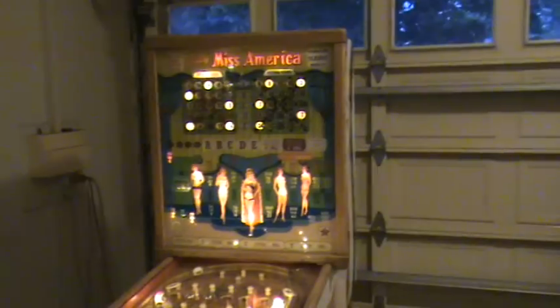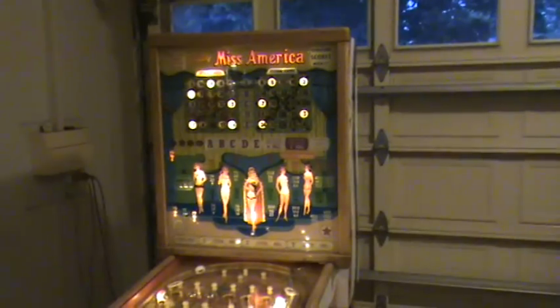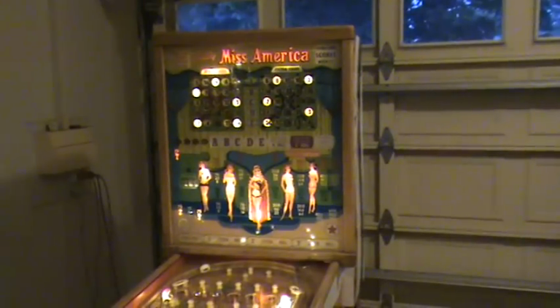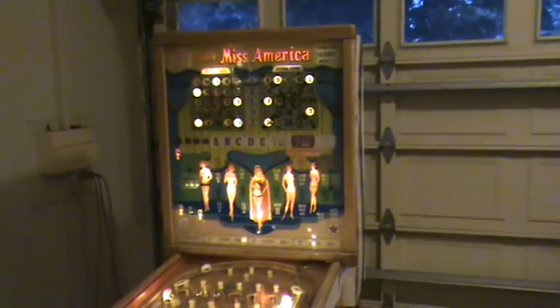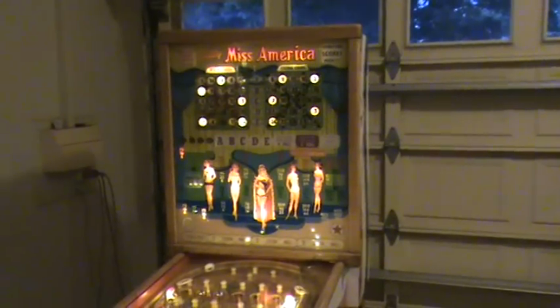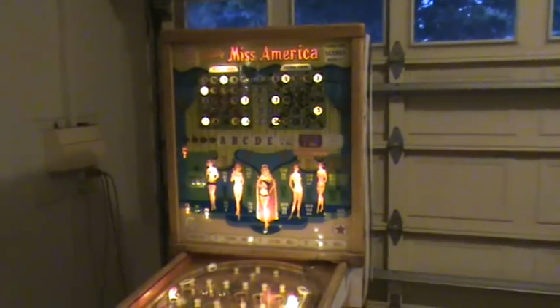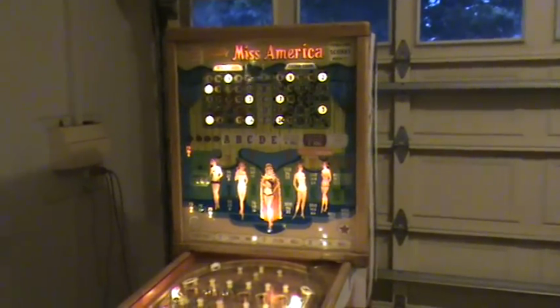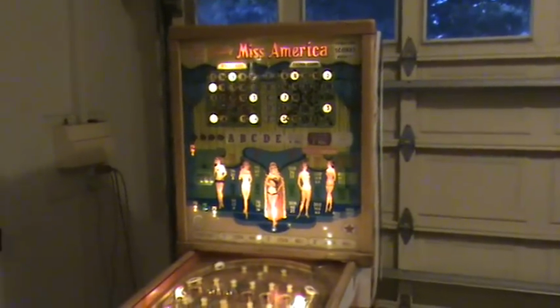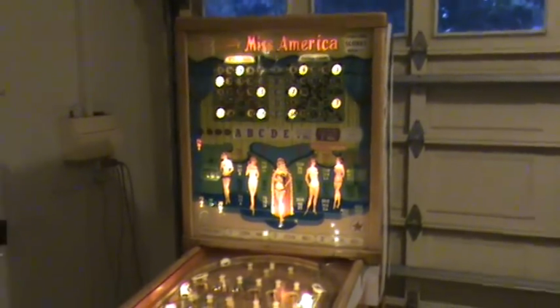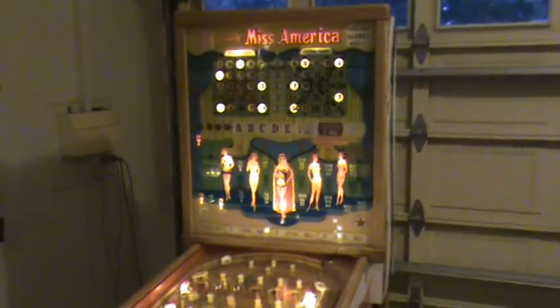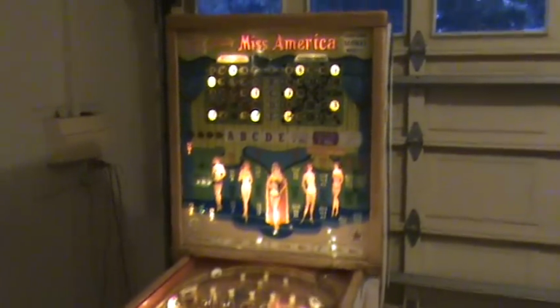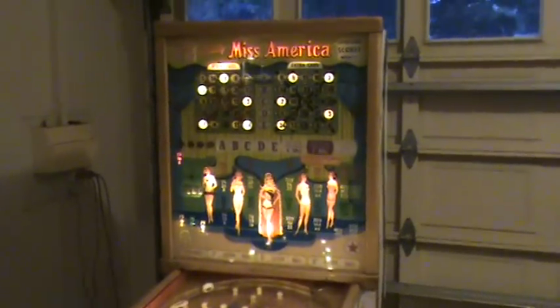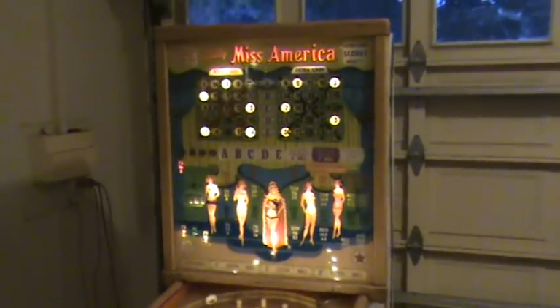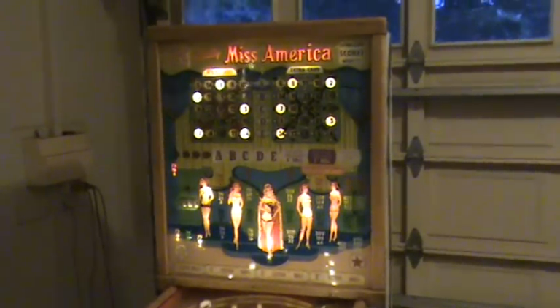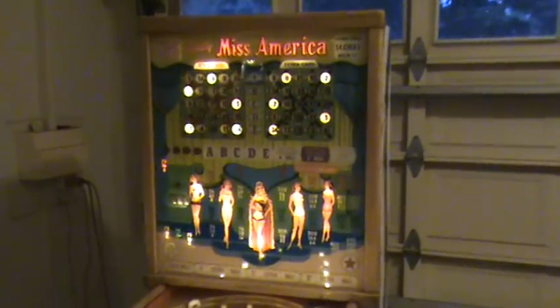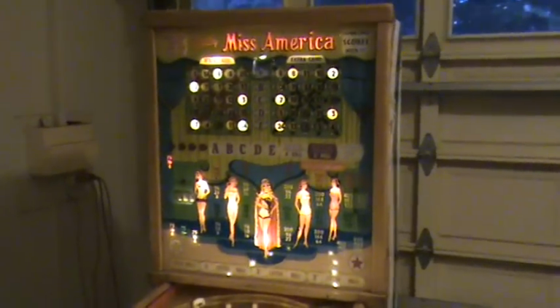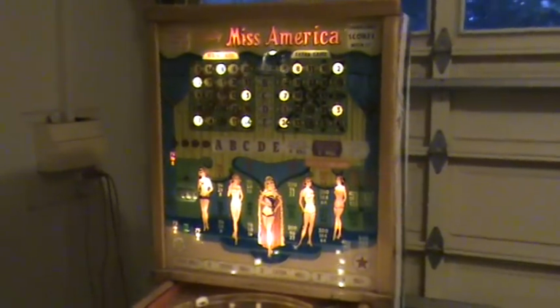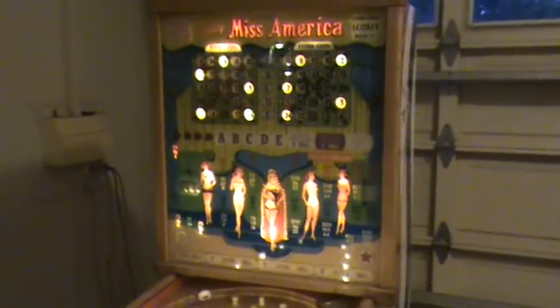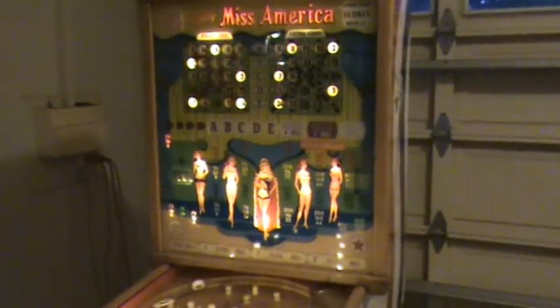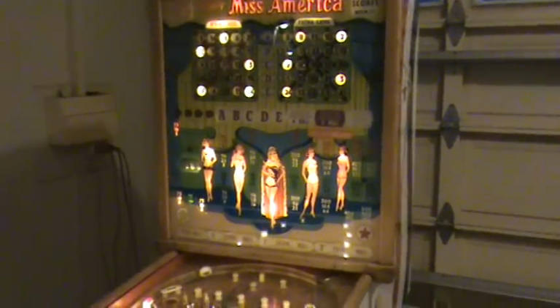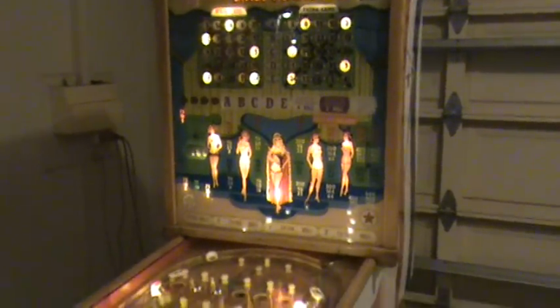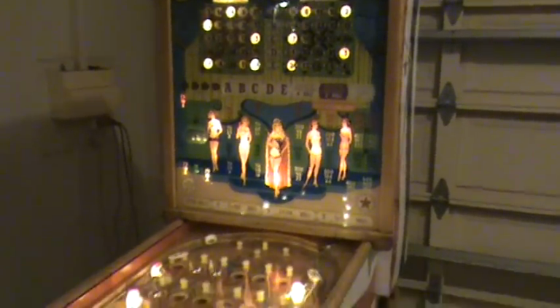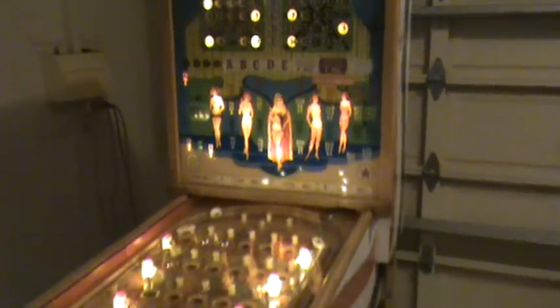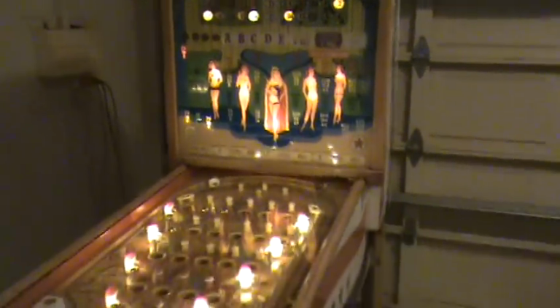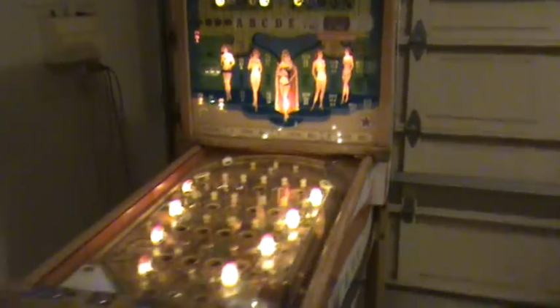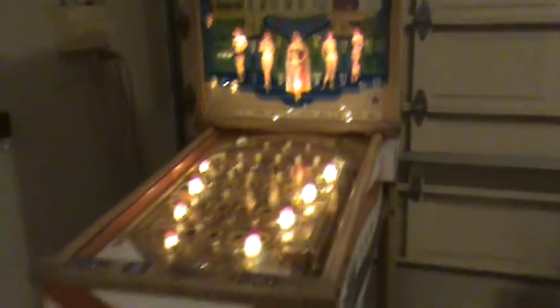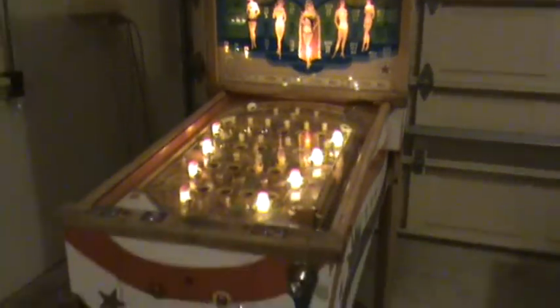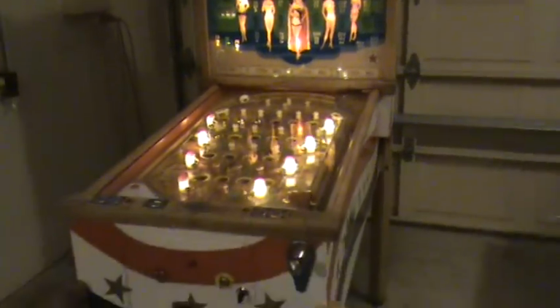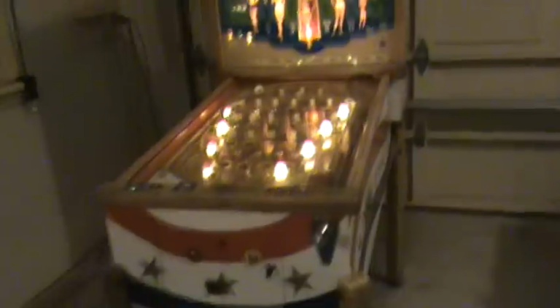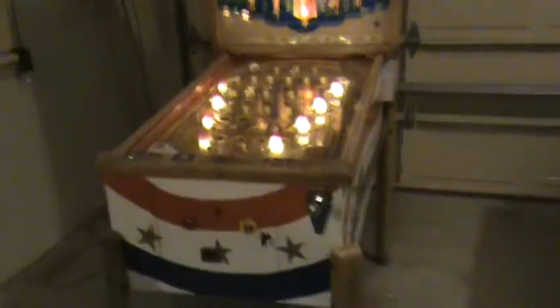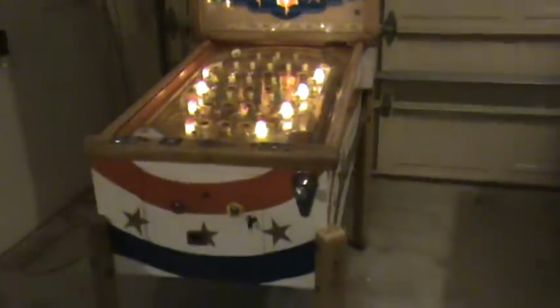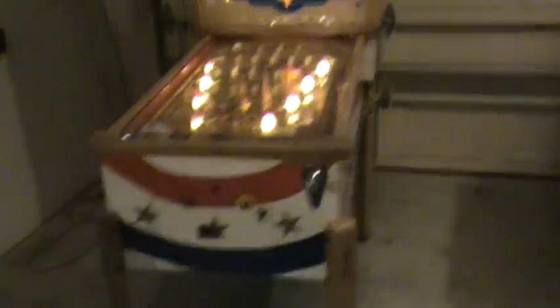This is a 1957 Bally Miss America Bingo Pinball Machine, totally restored by myself.